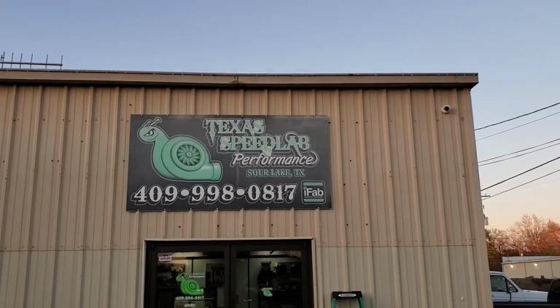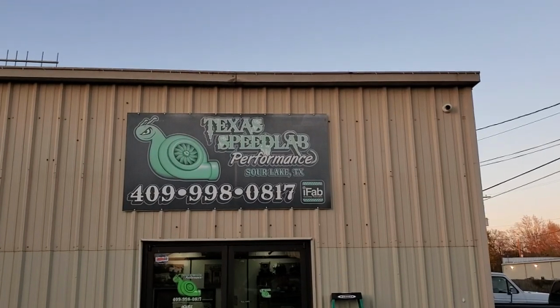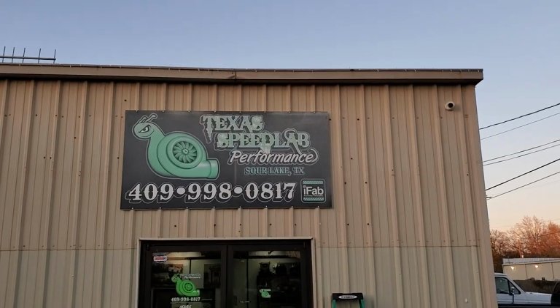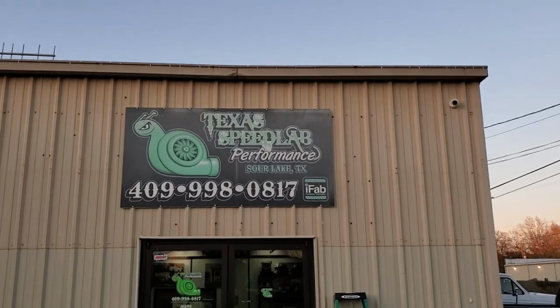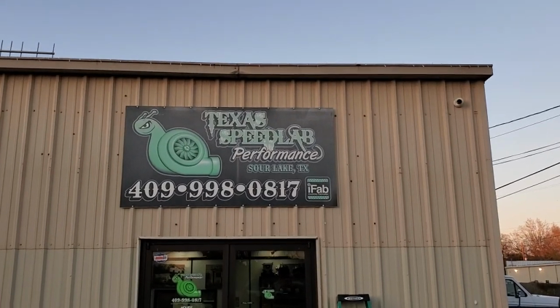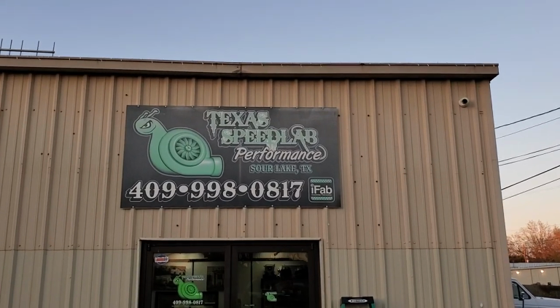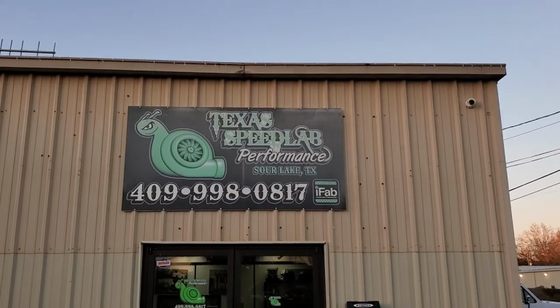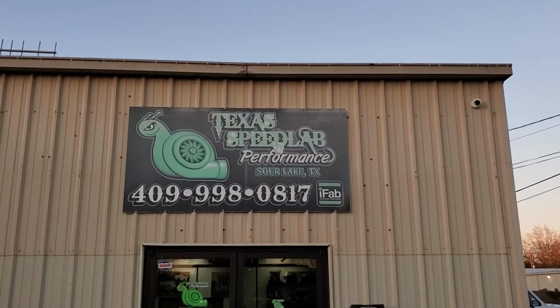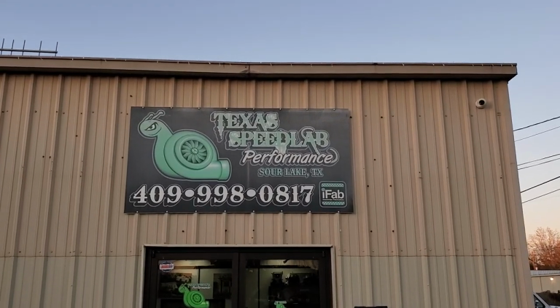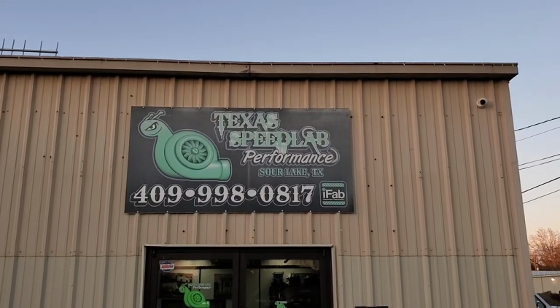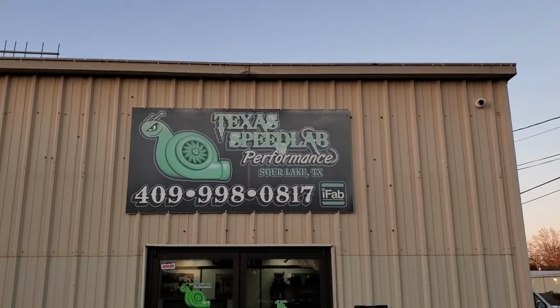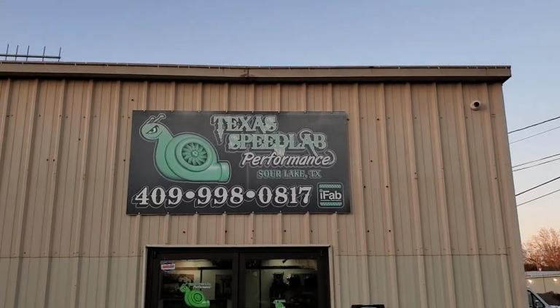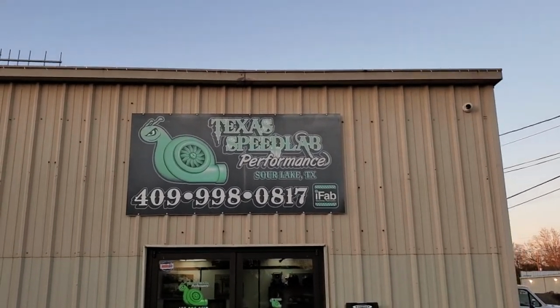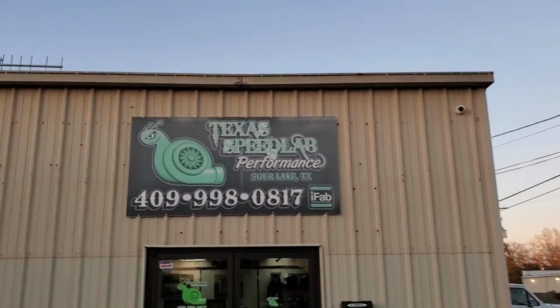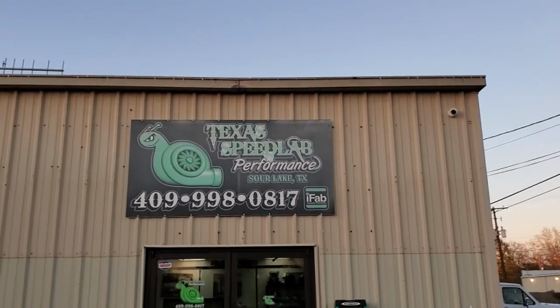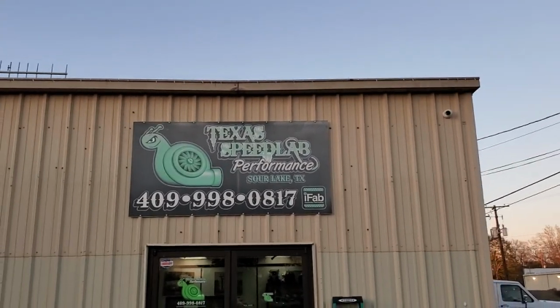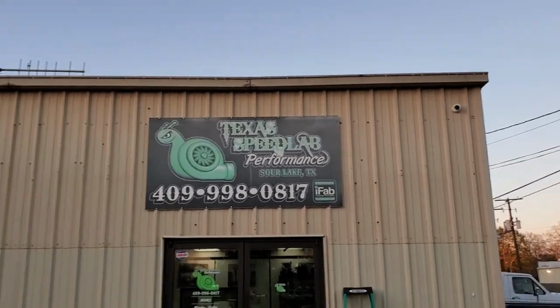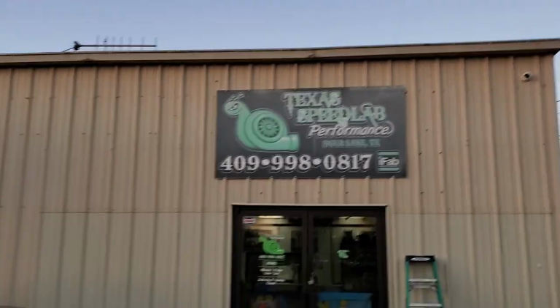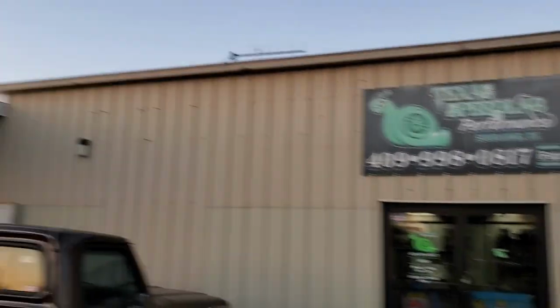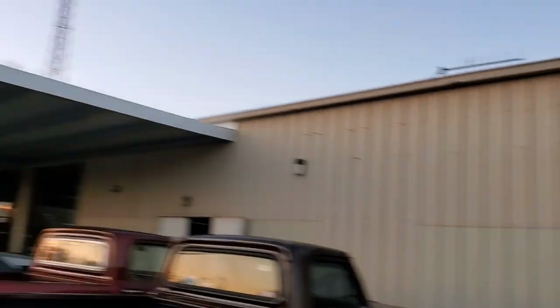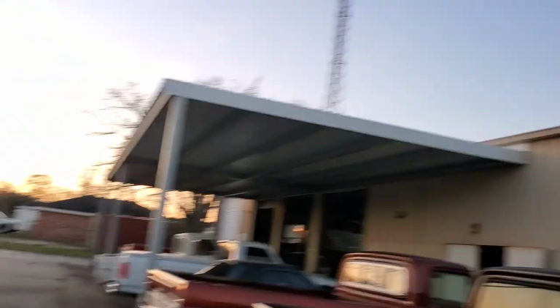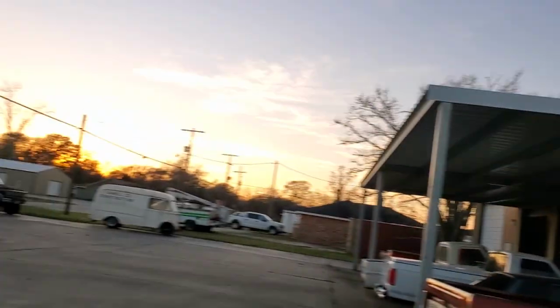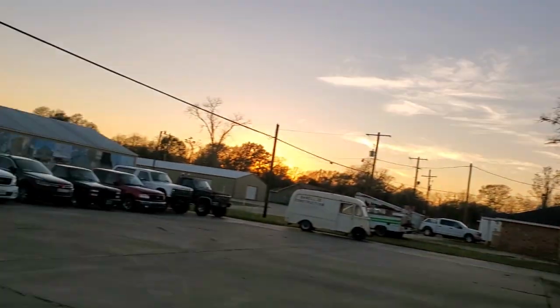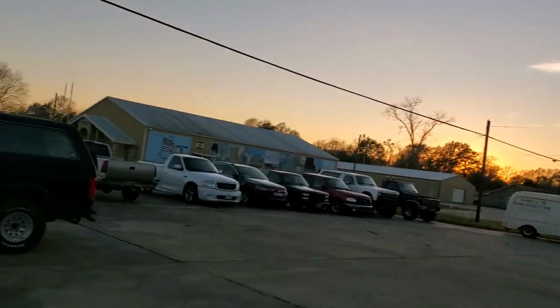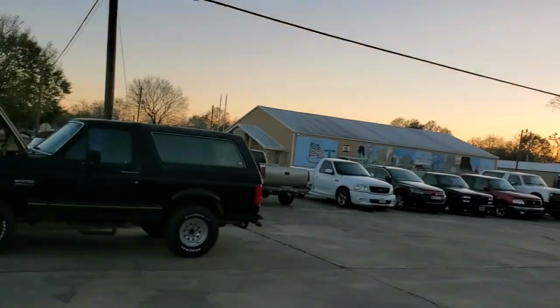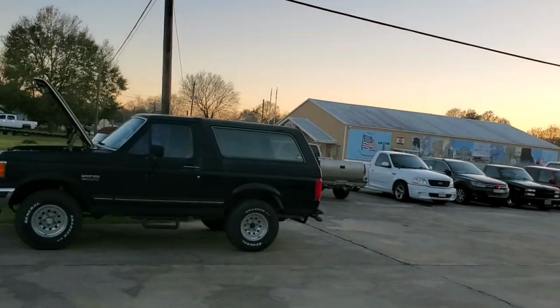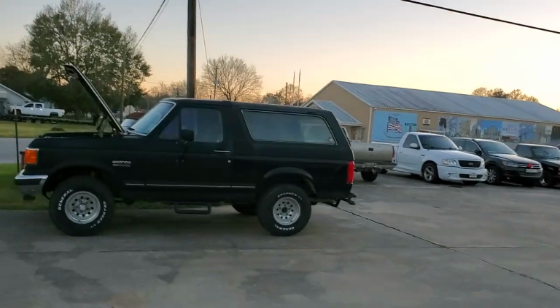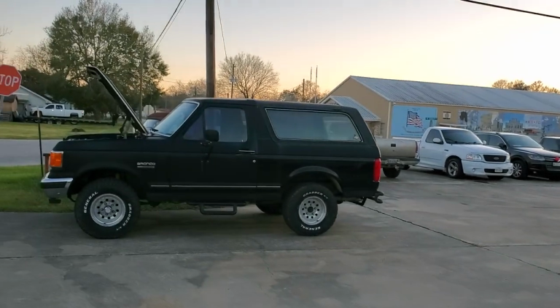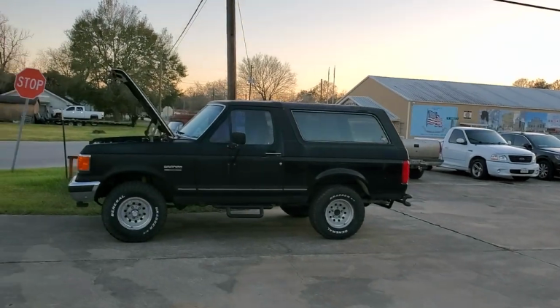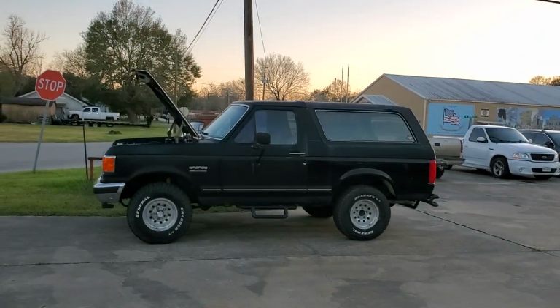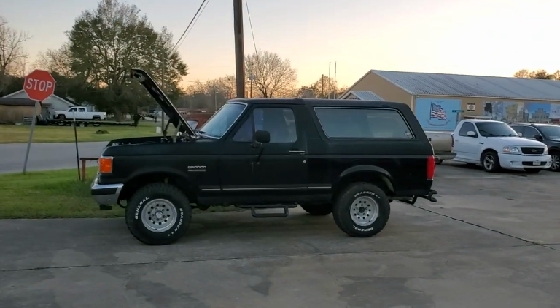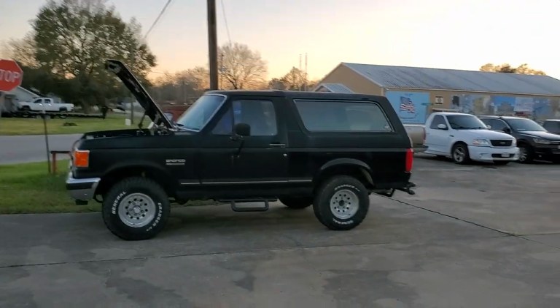Hey guys and gals, getting ready to send another swap home.